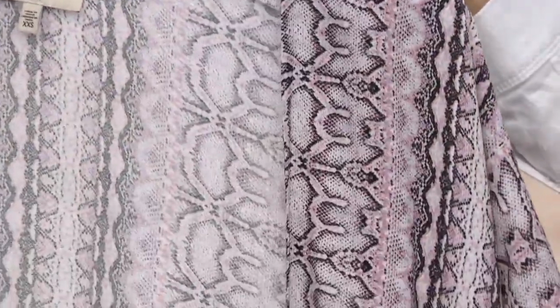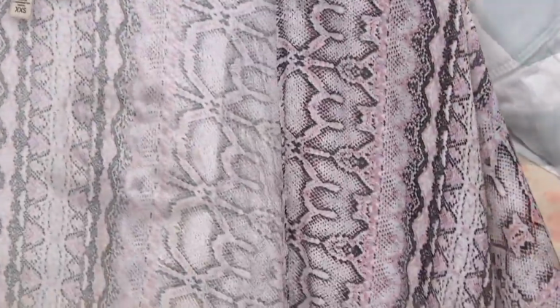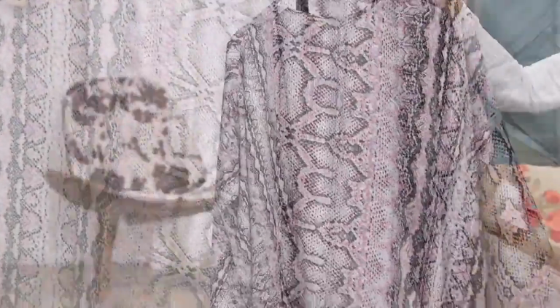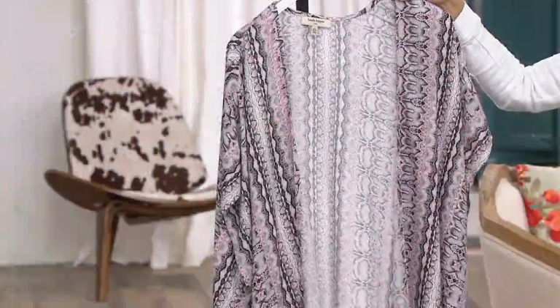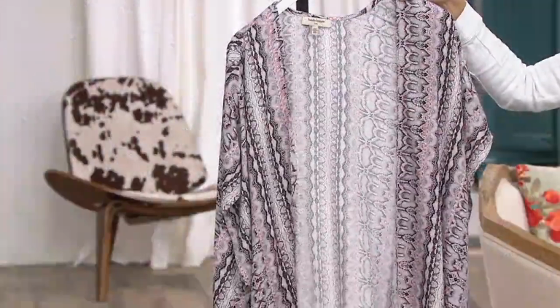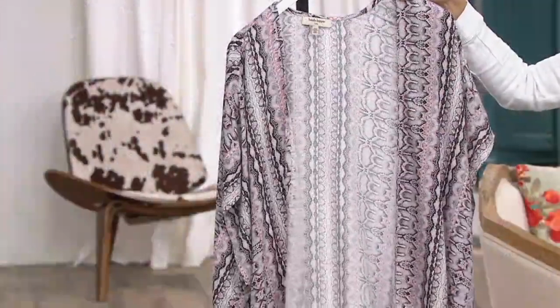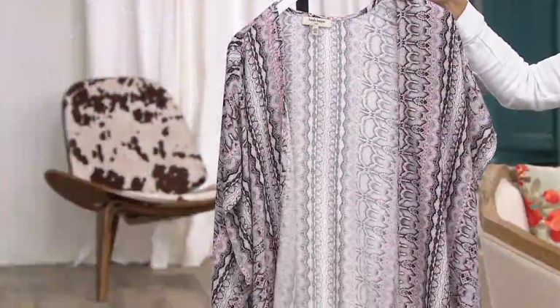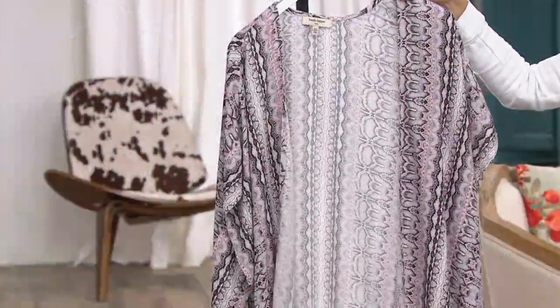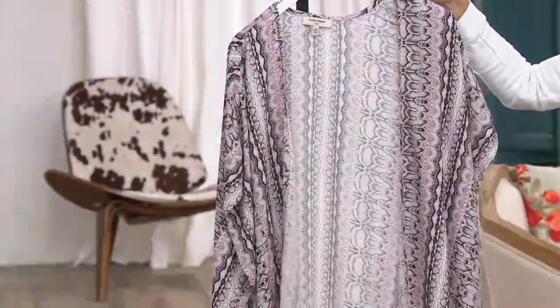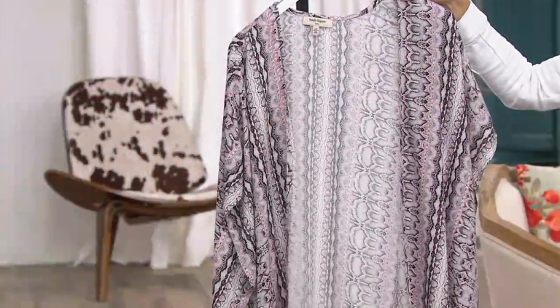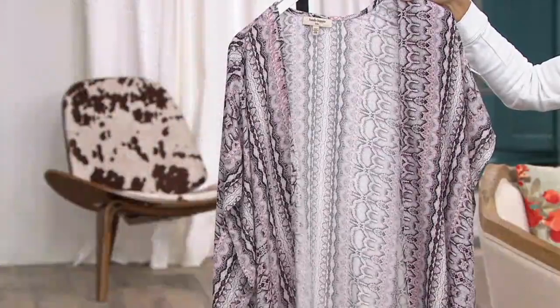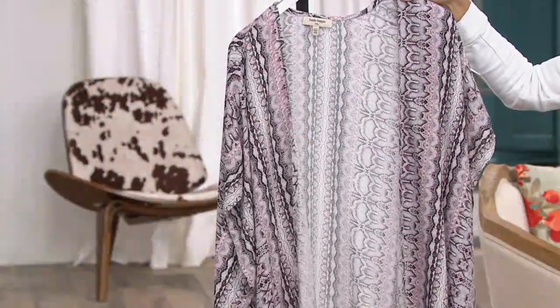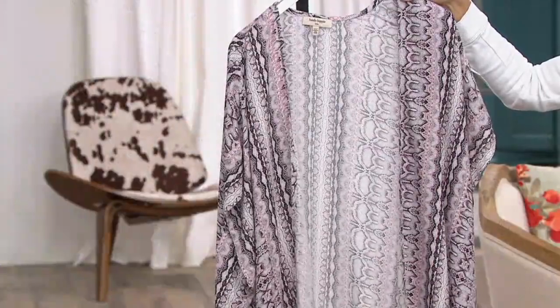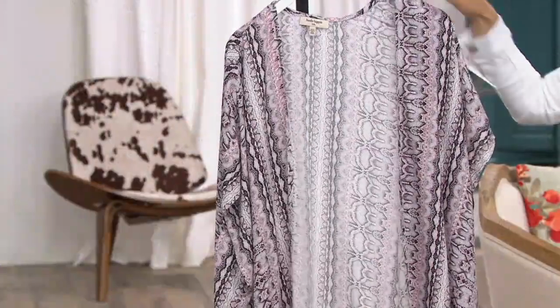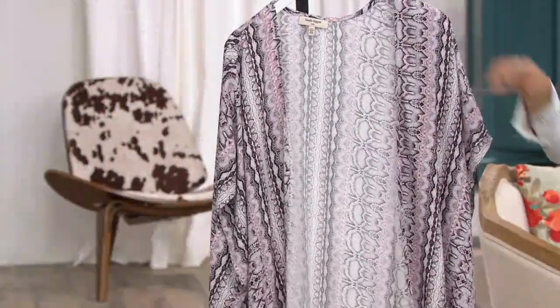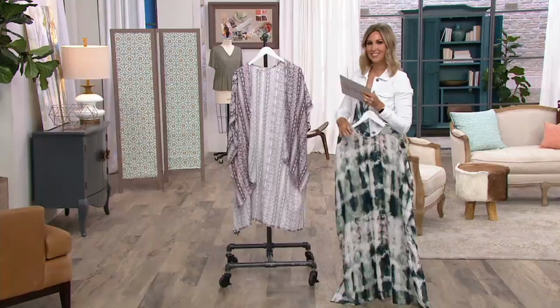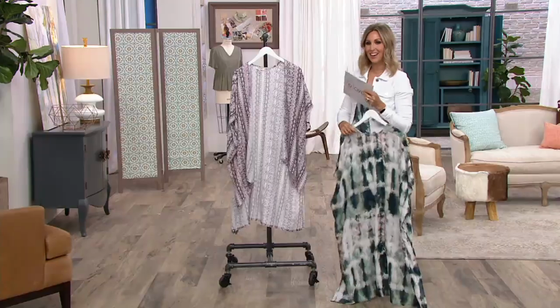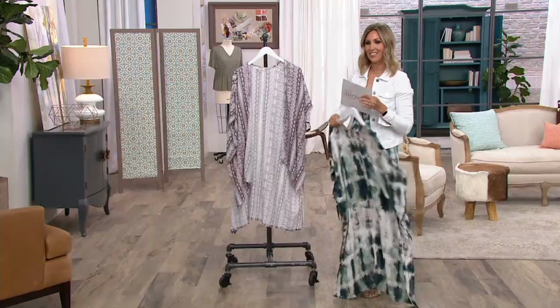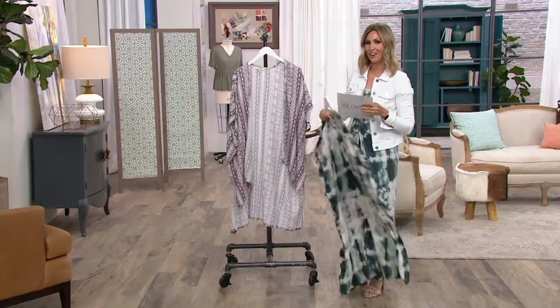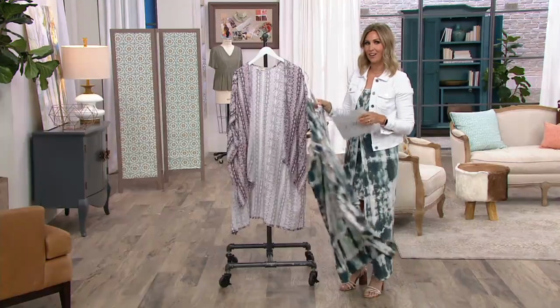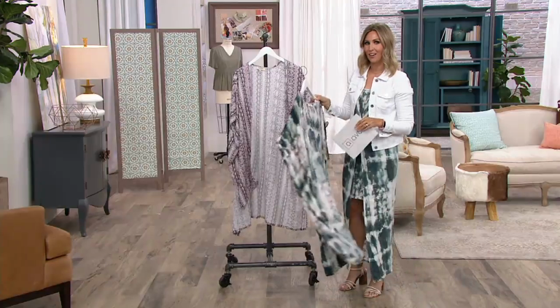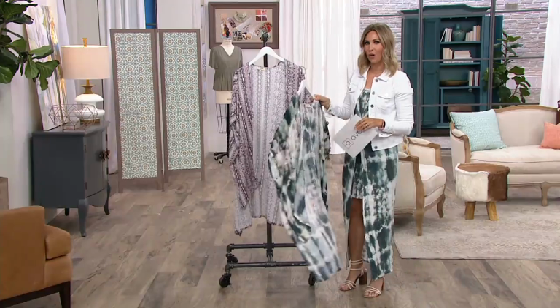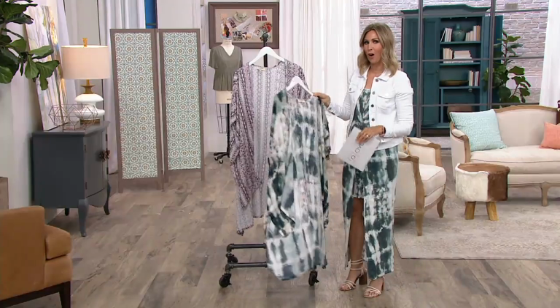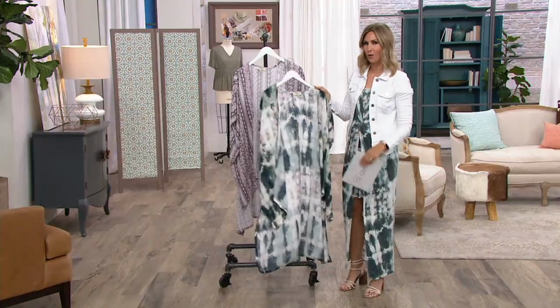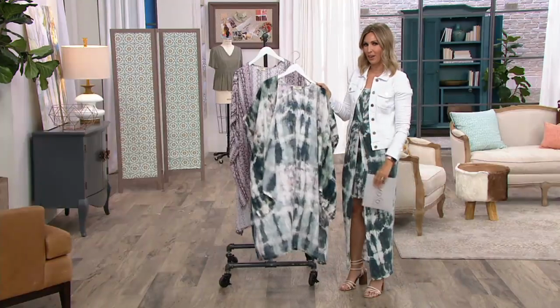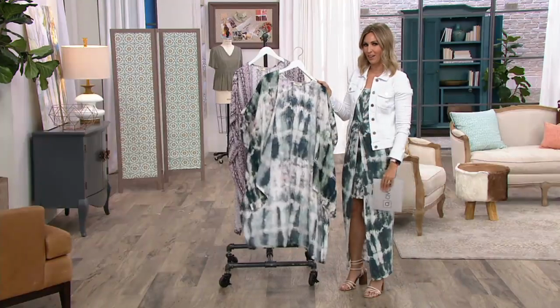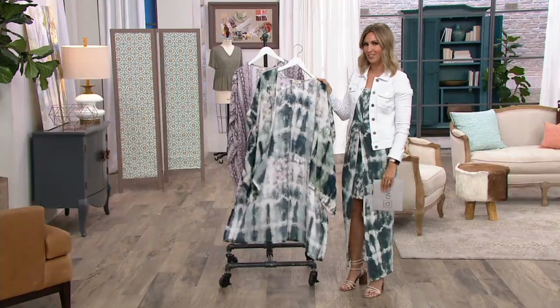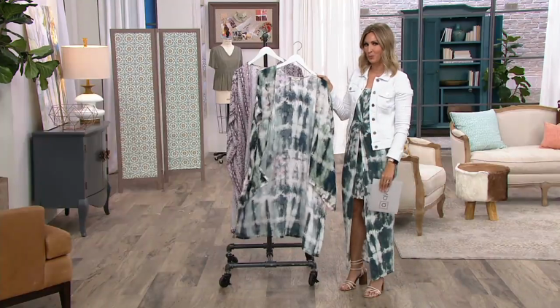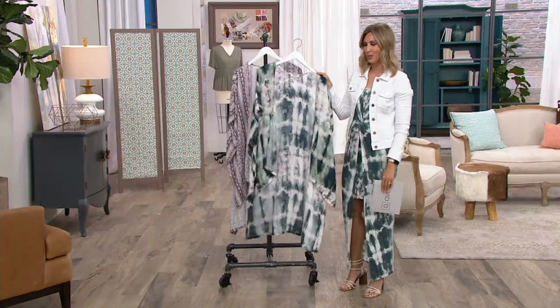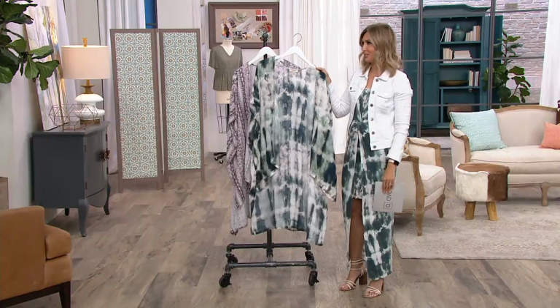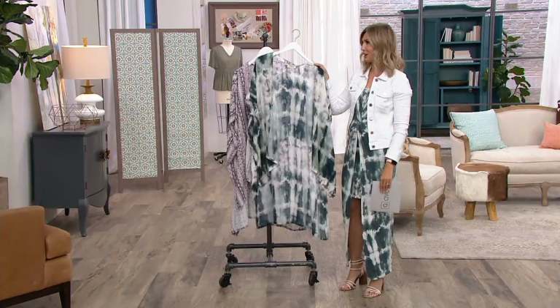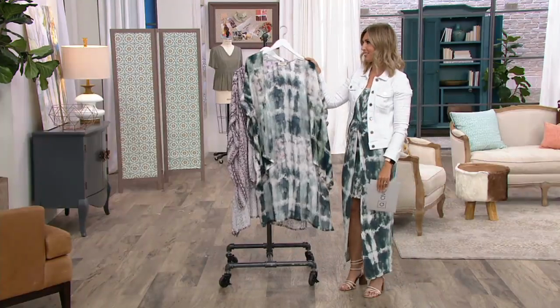Wait — is that Britney Spears? I just wanted to bust out a little. The music is fun tonight!